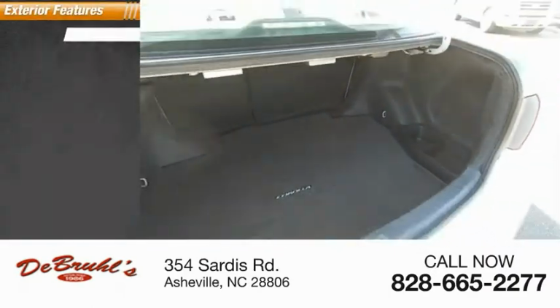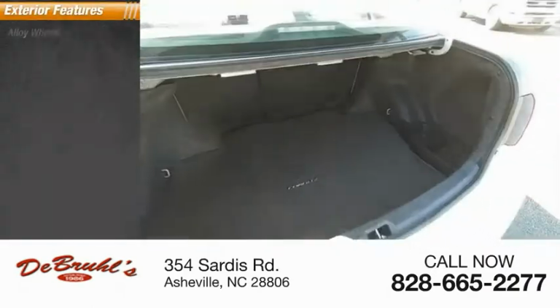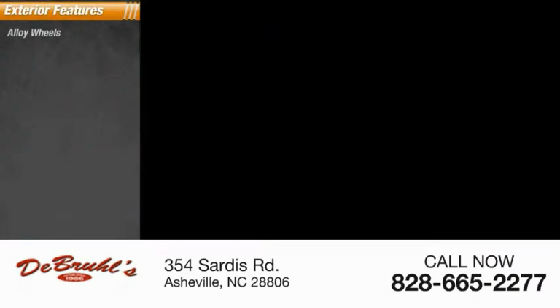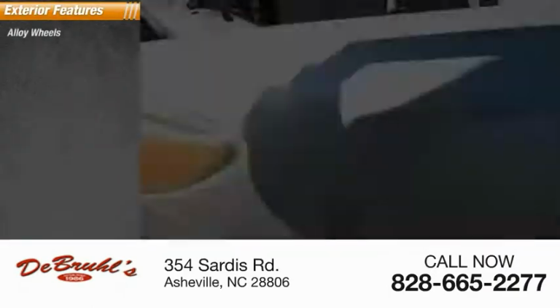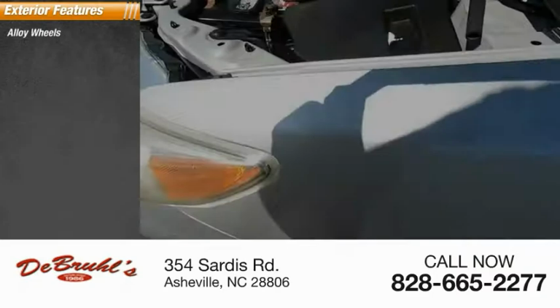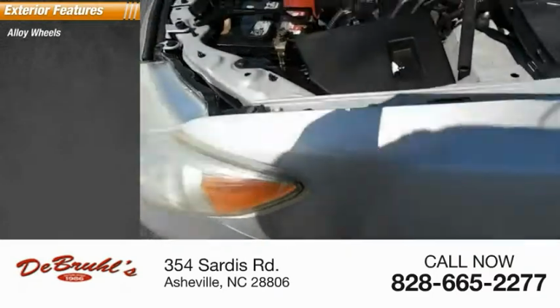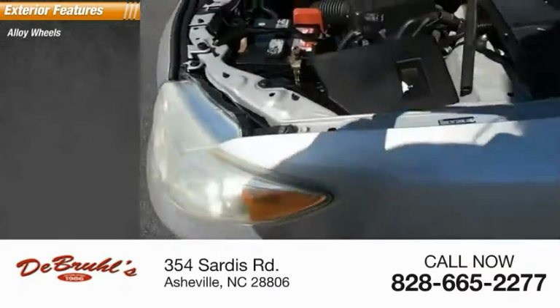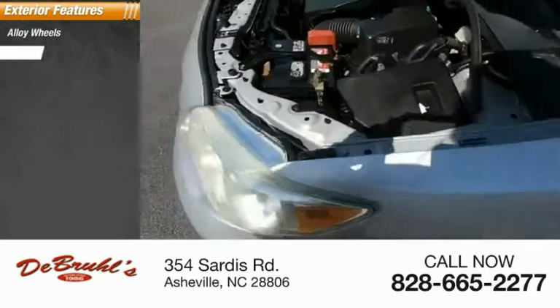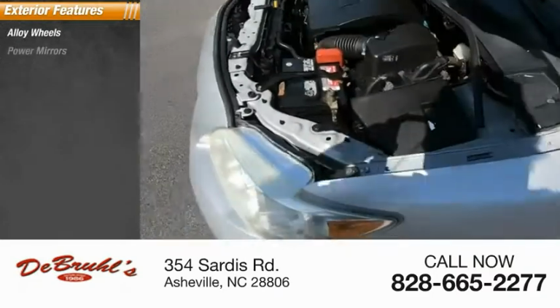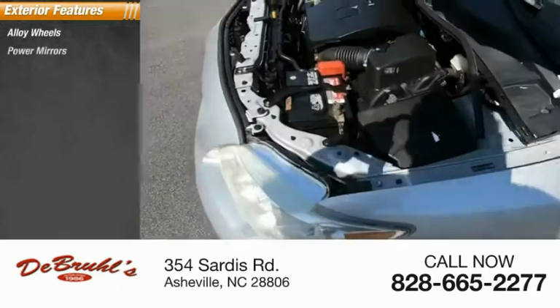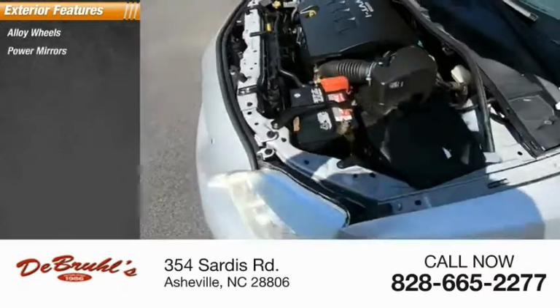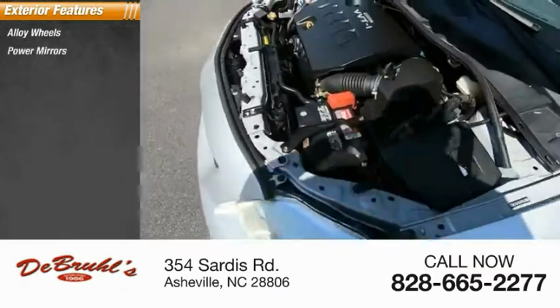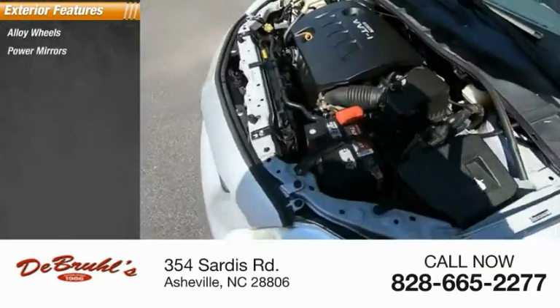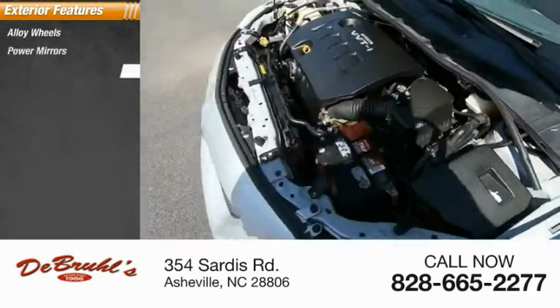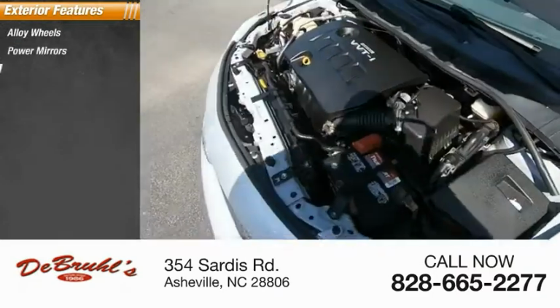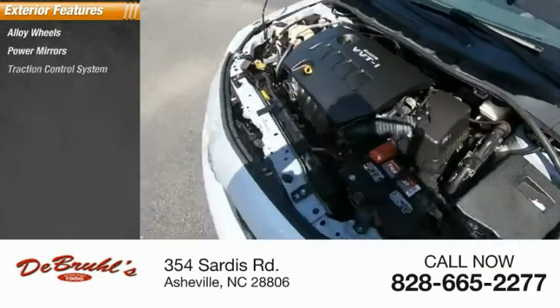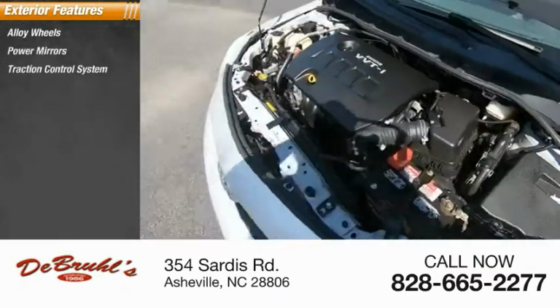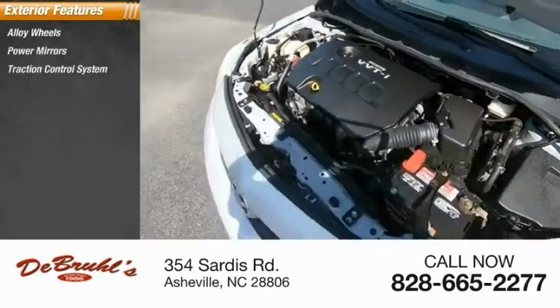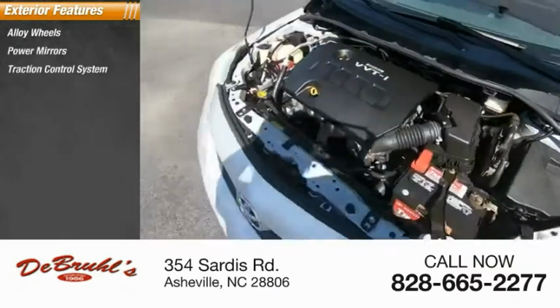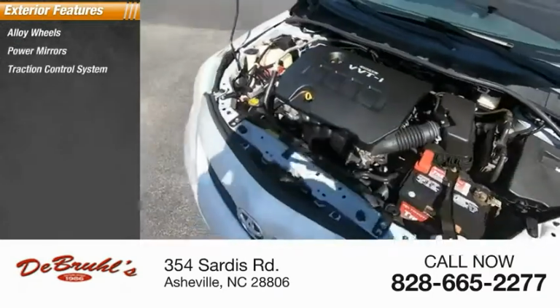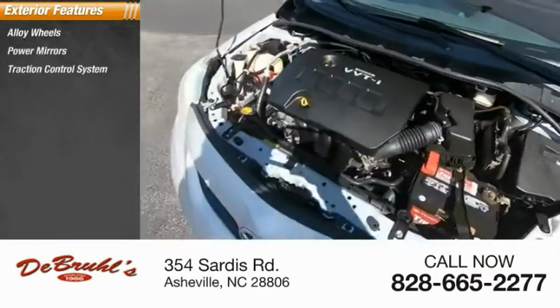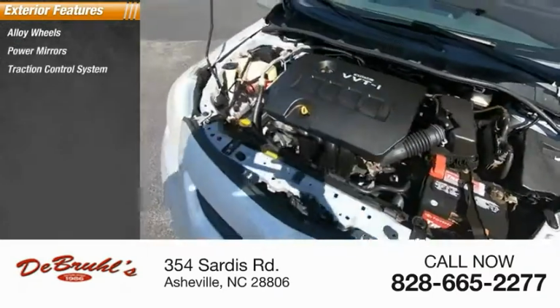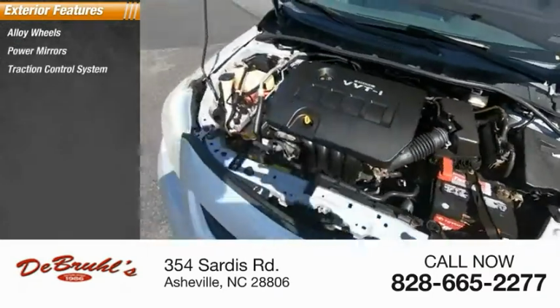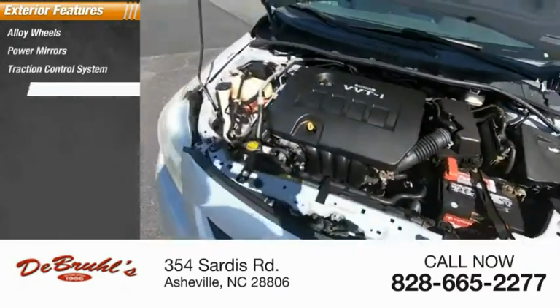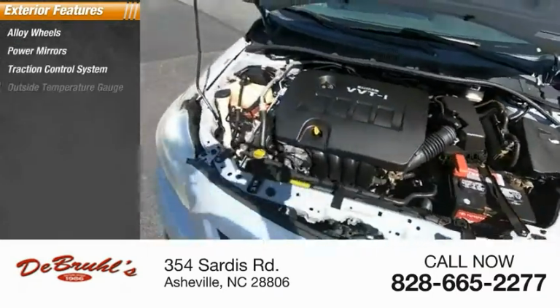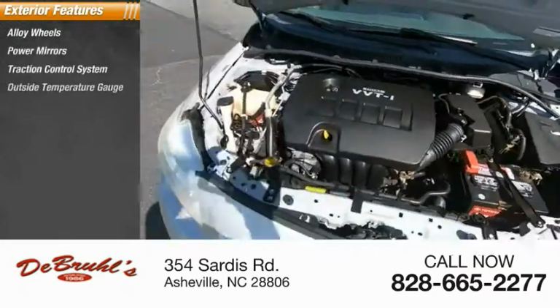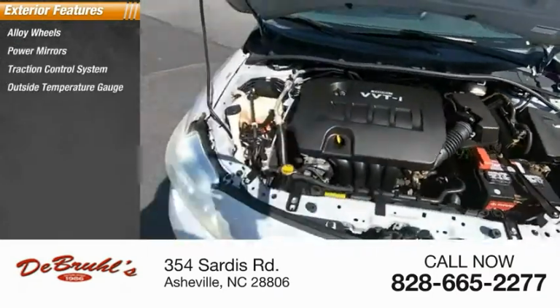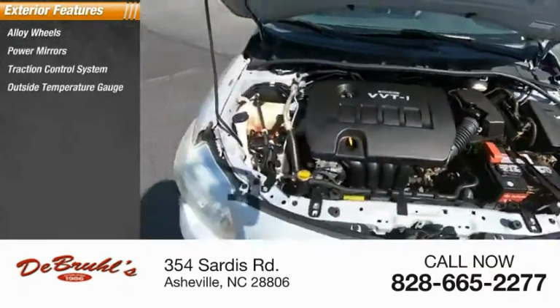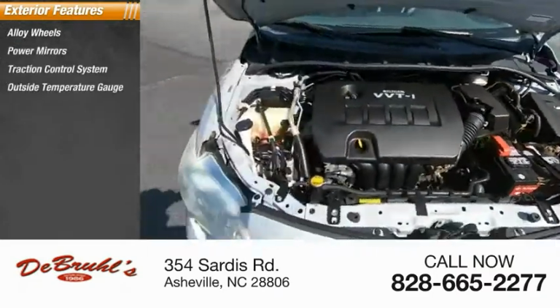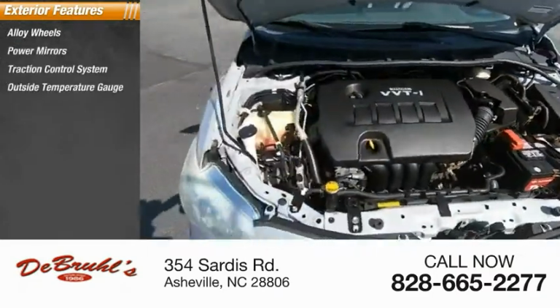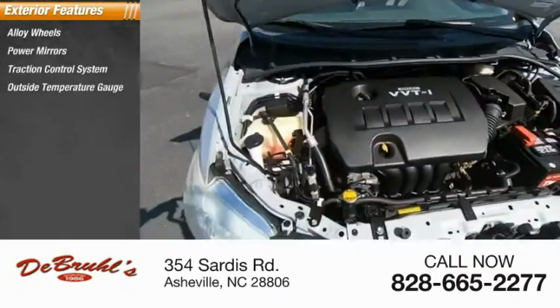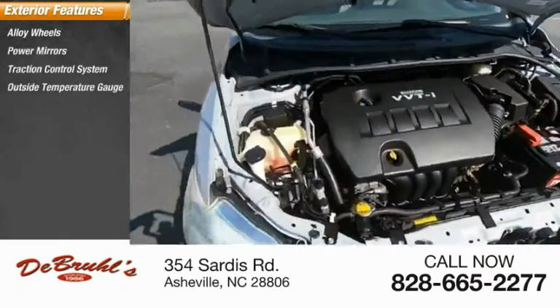Alloy wheels, power mirrors, traction control system, outside temperature gauge.